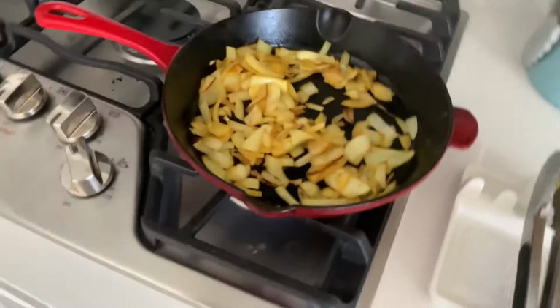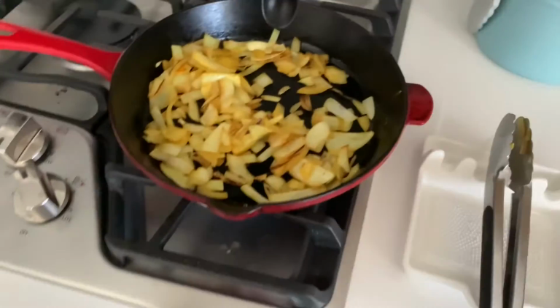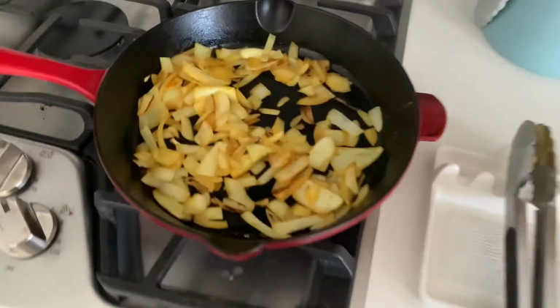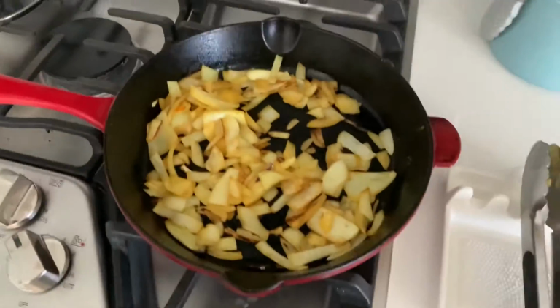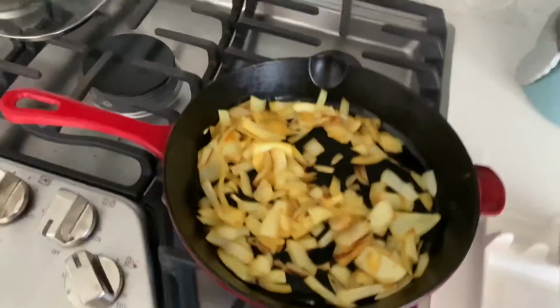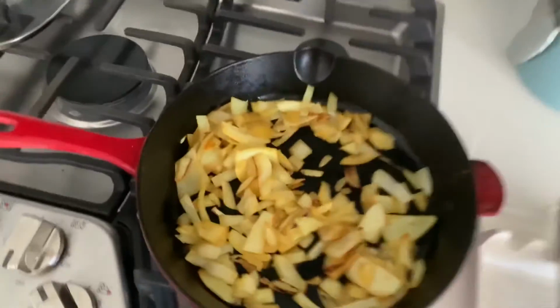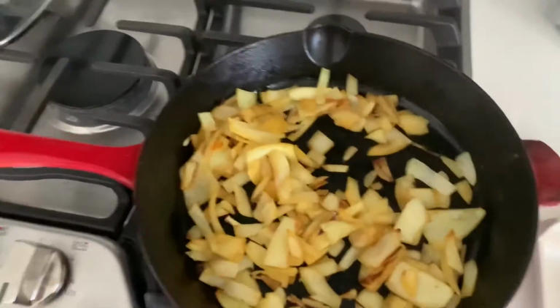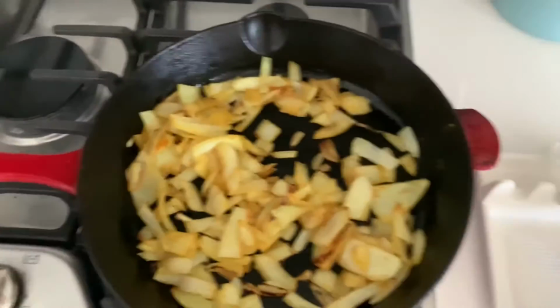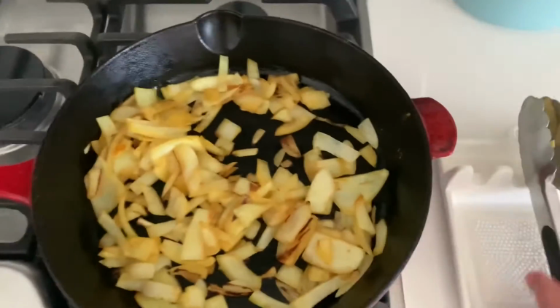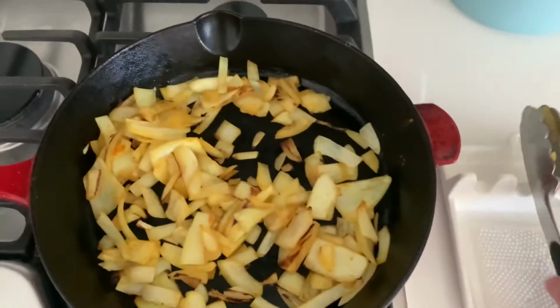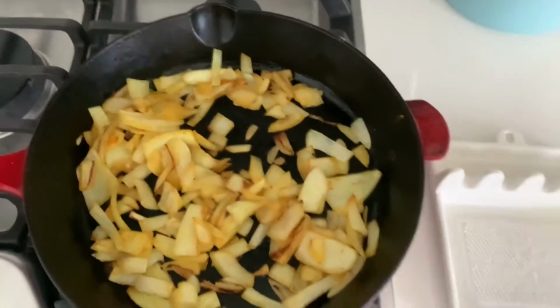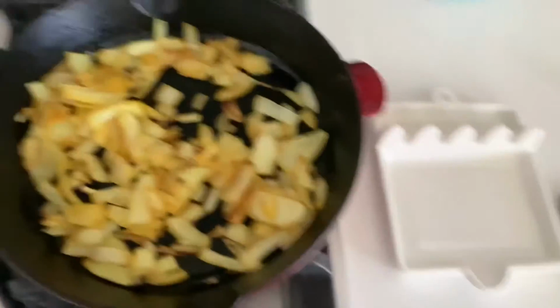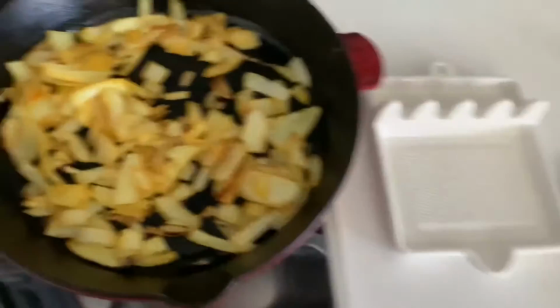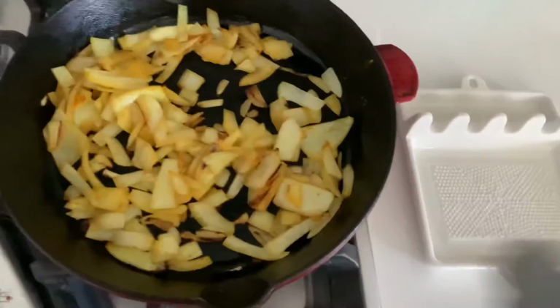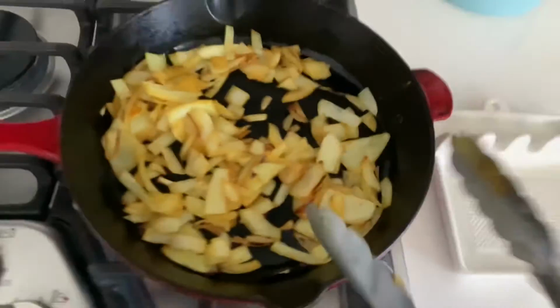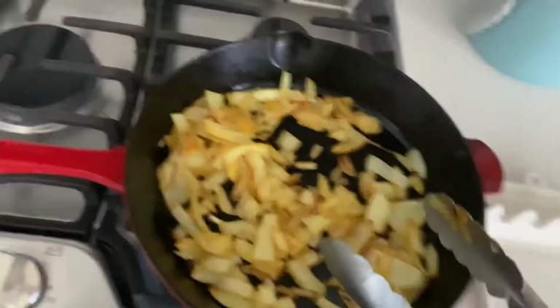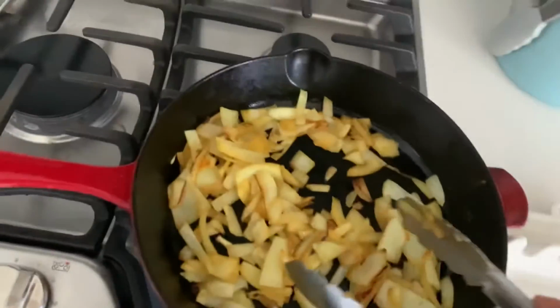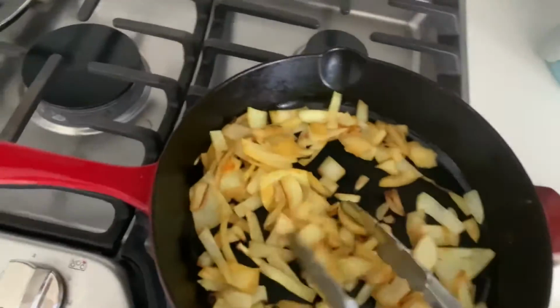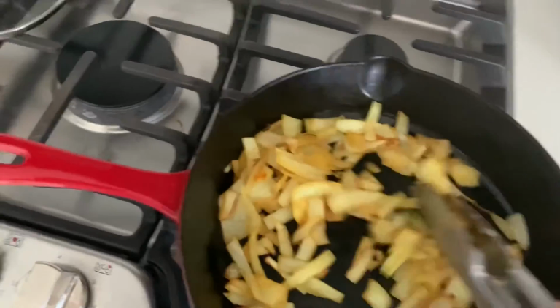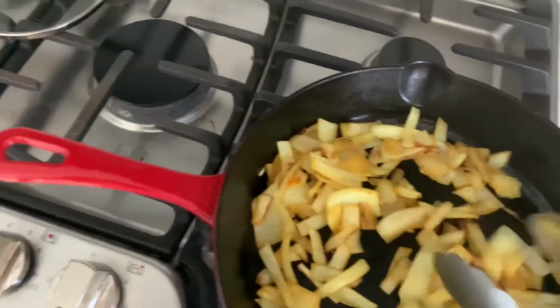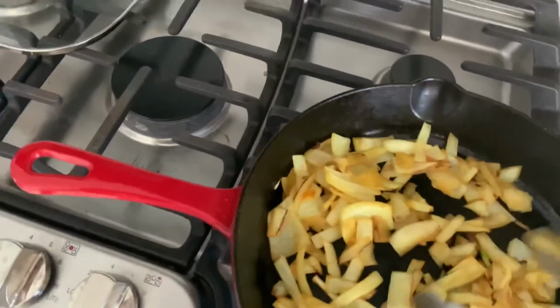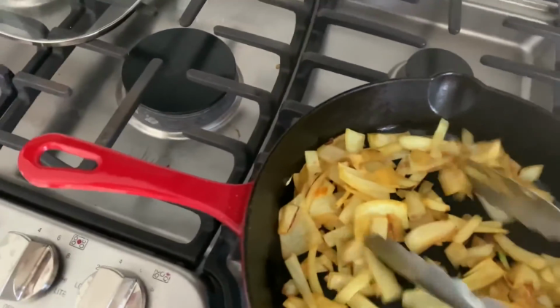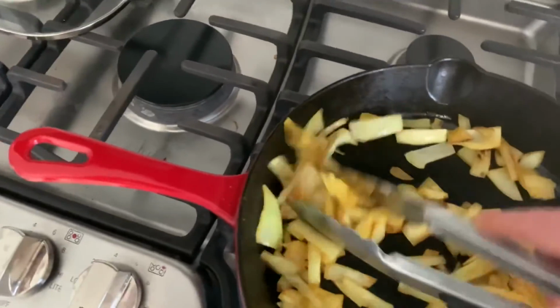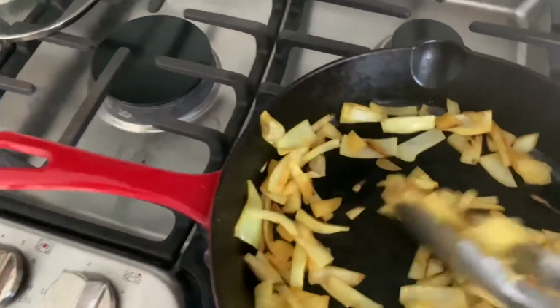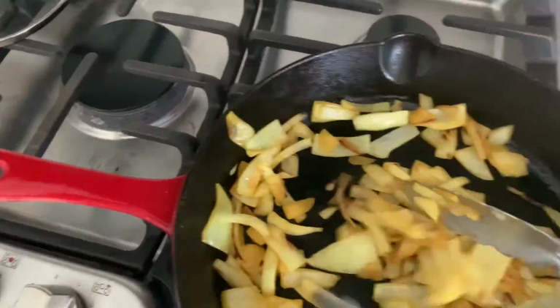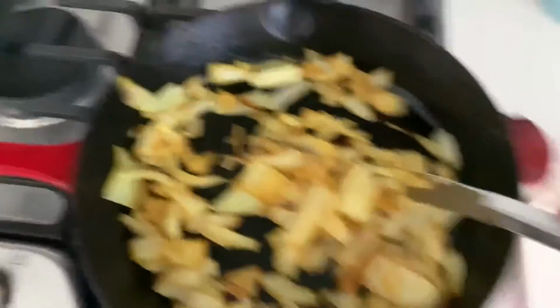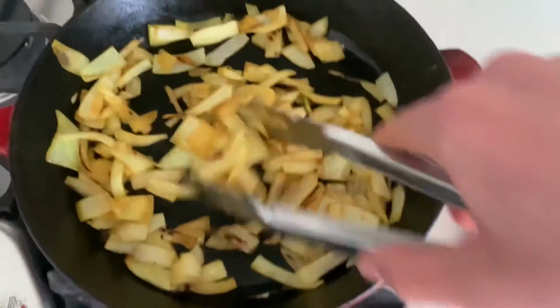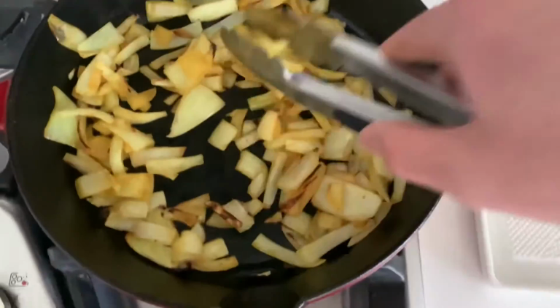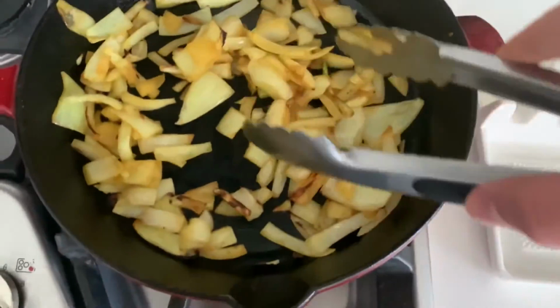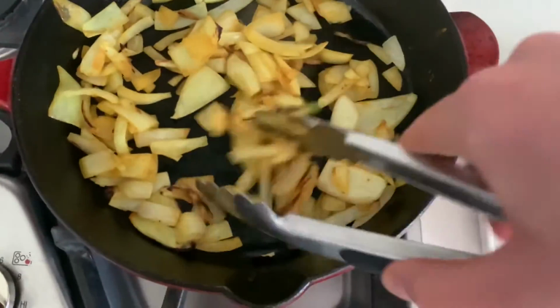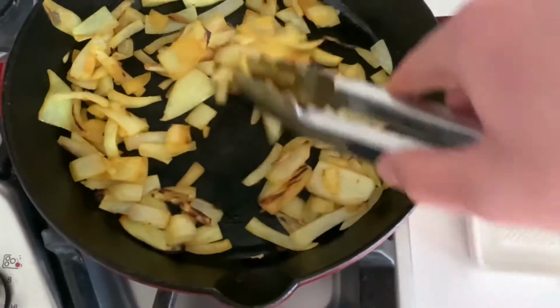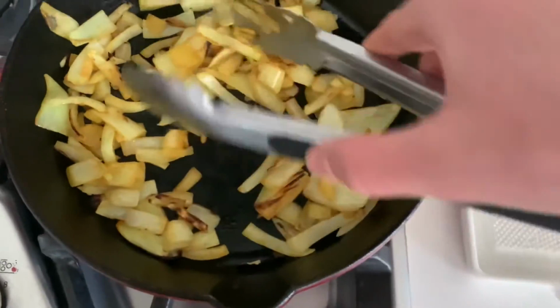Would you look at that! There's also some seeding and cooking onion.